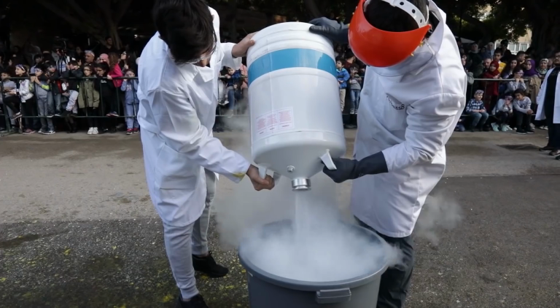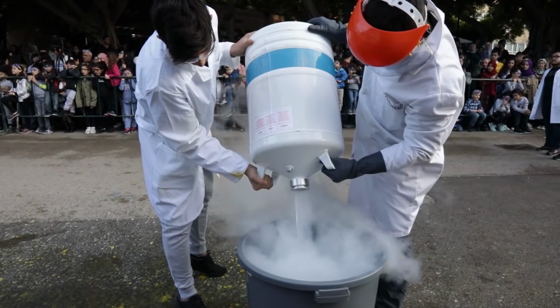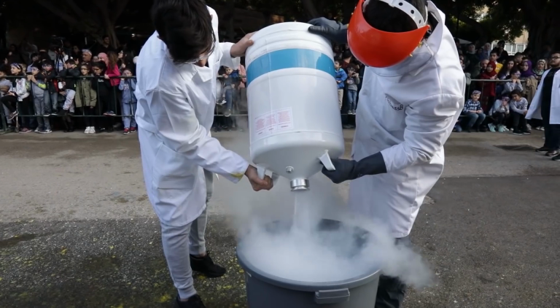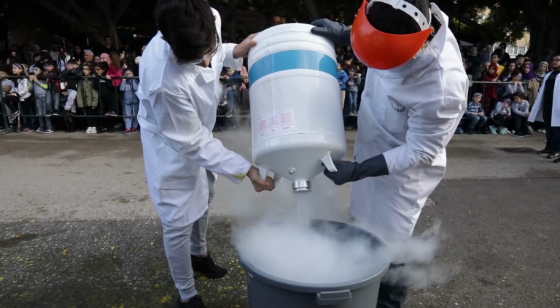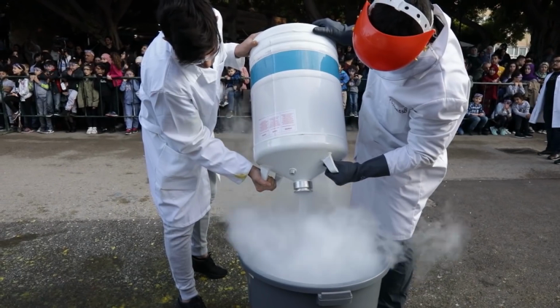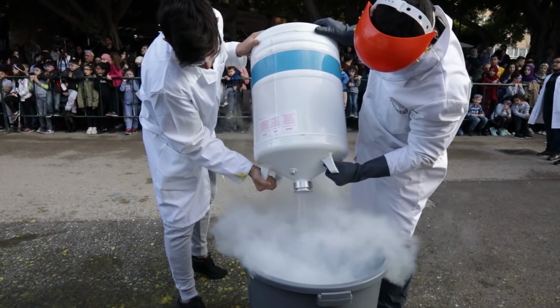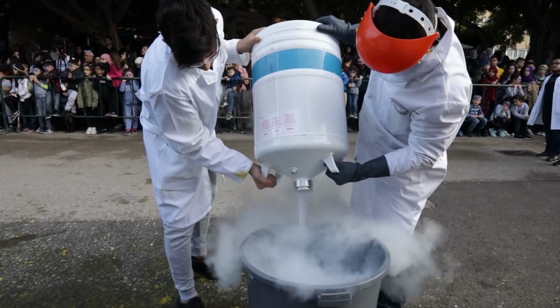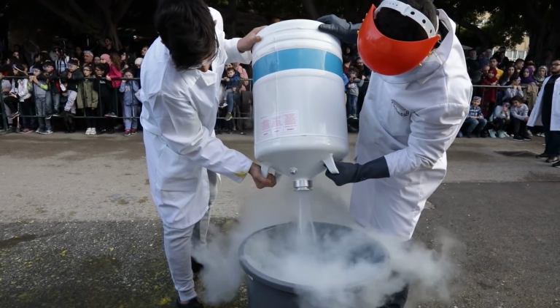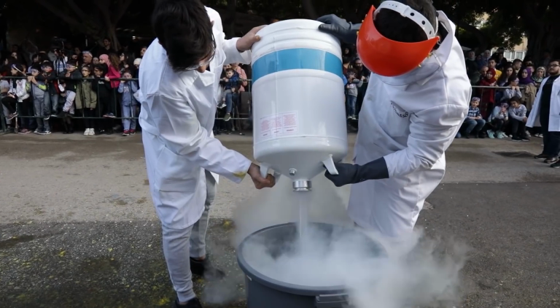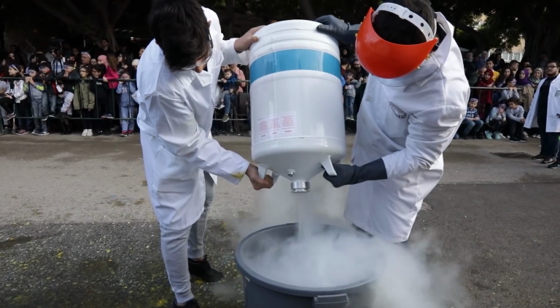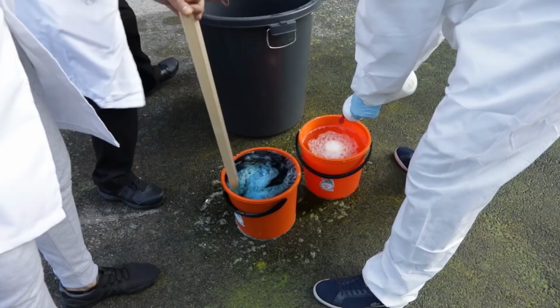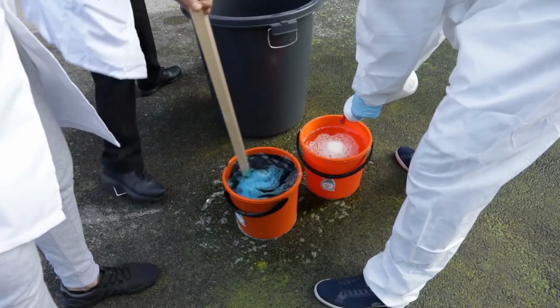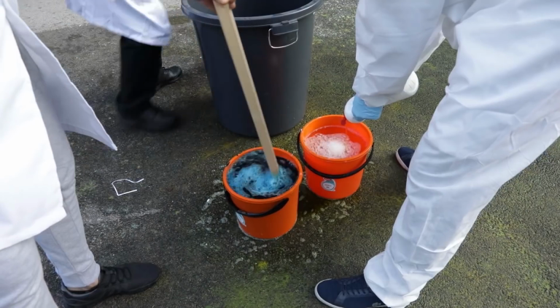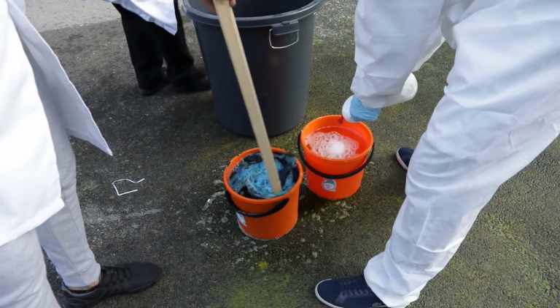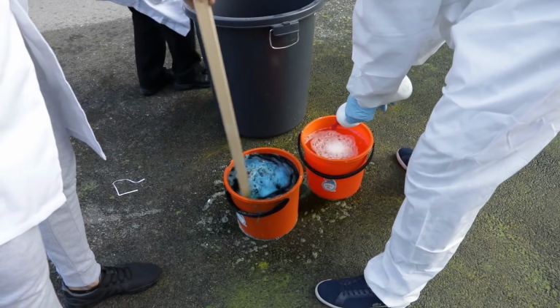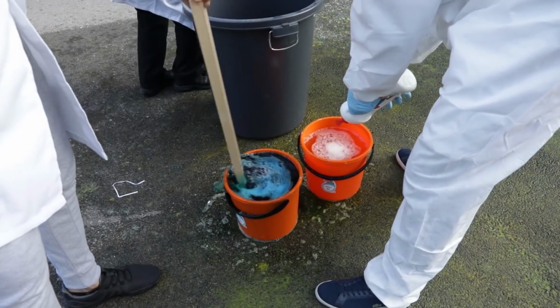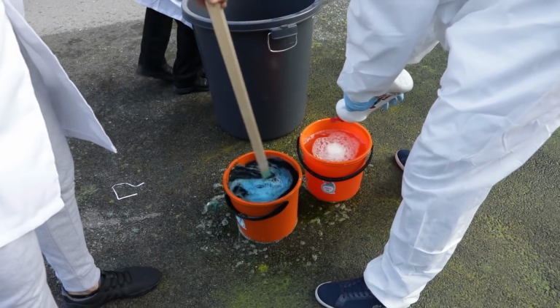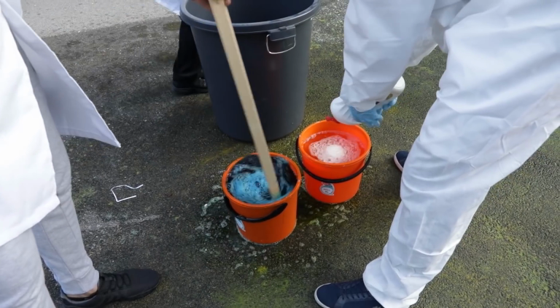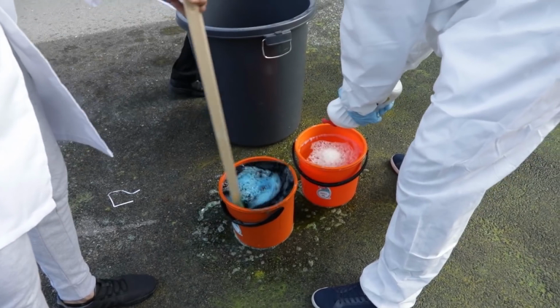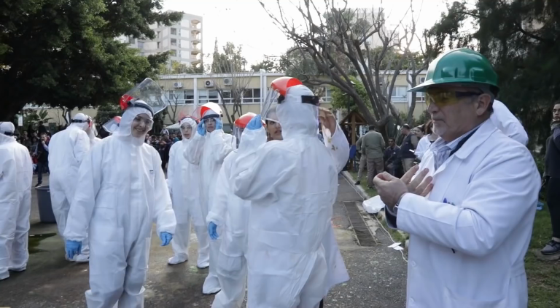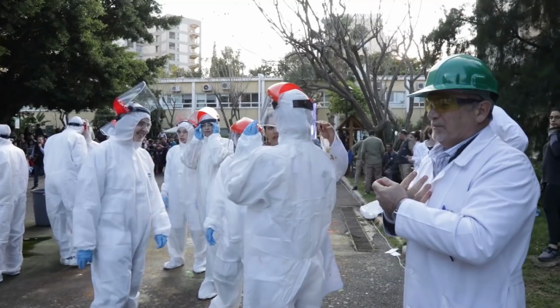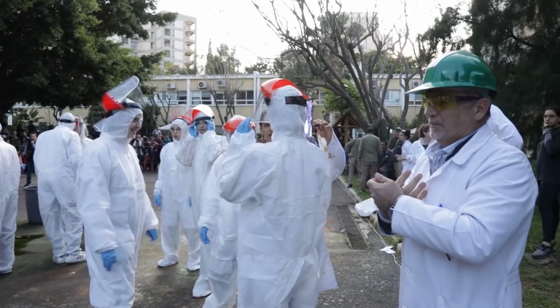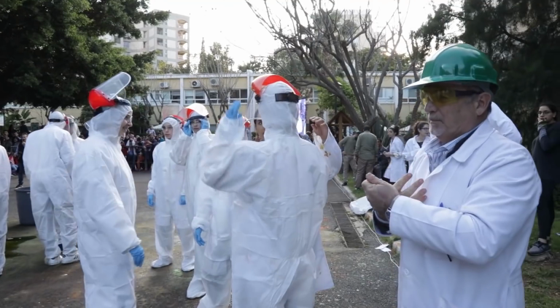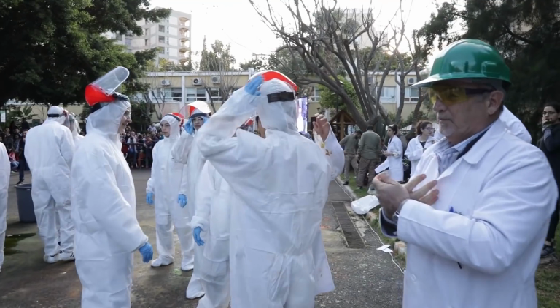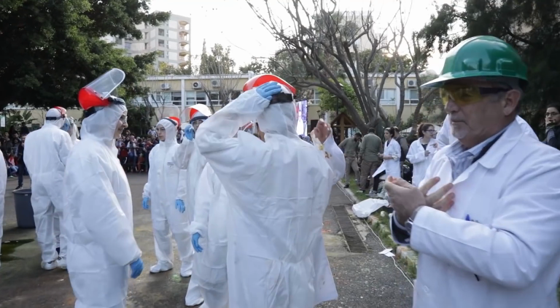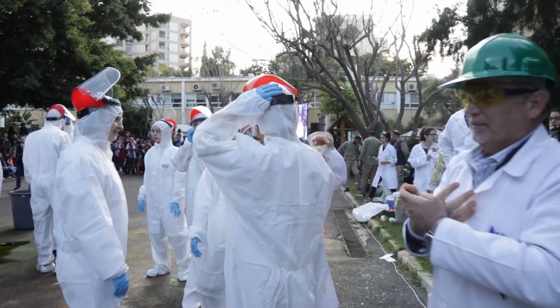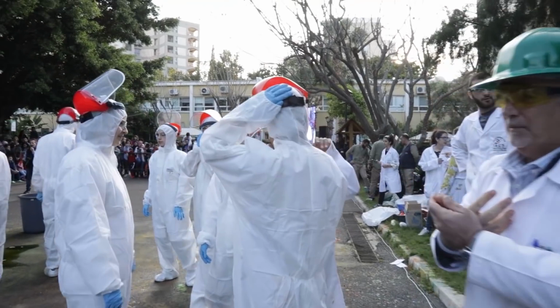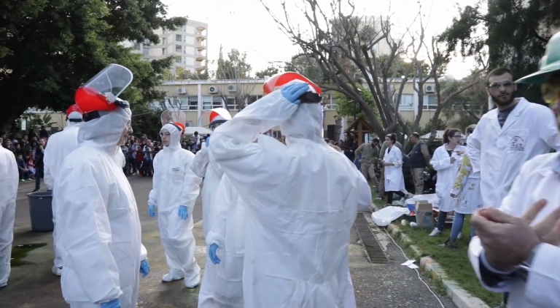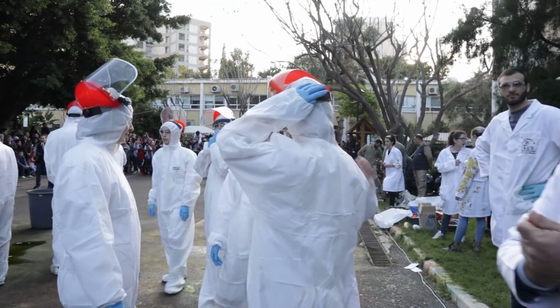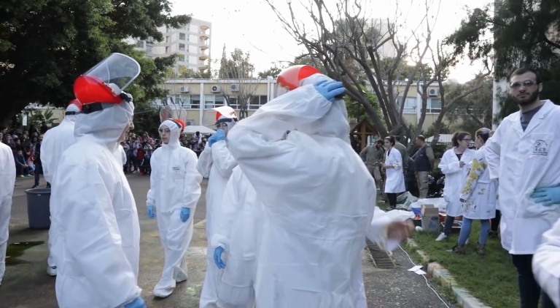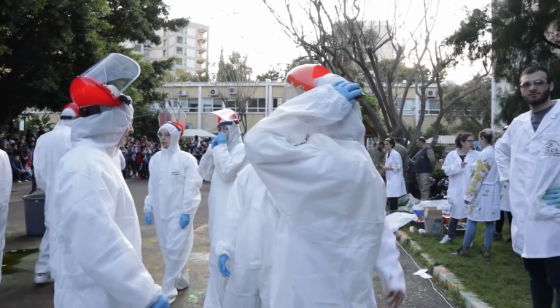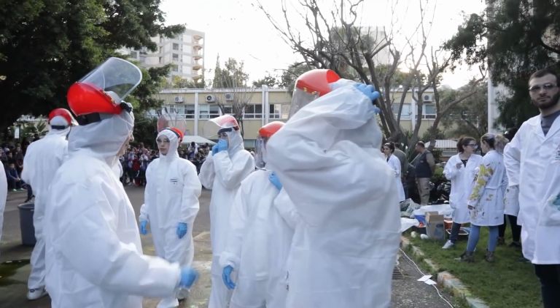All the smoke is from the liquid nitrogen. It's pretty simple — we're just adding water and soap to it.